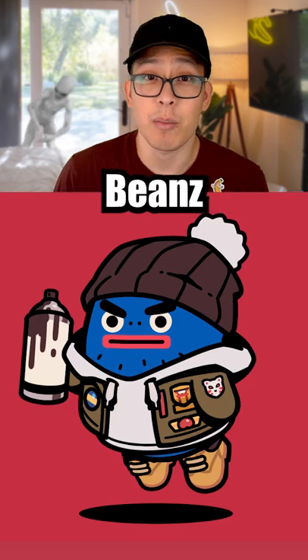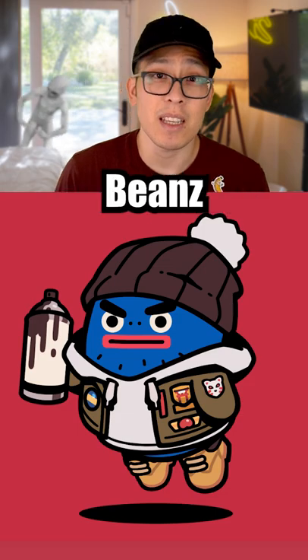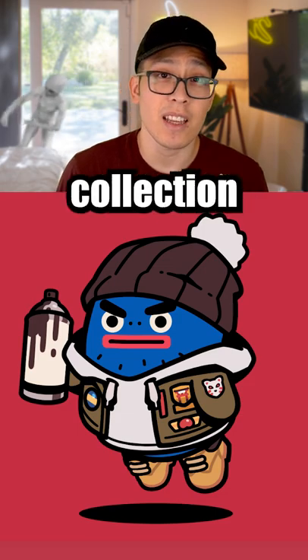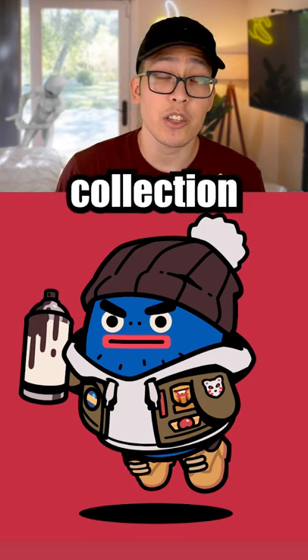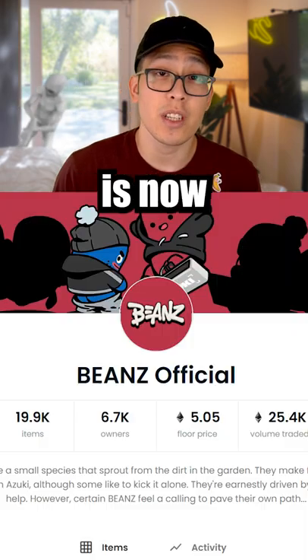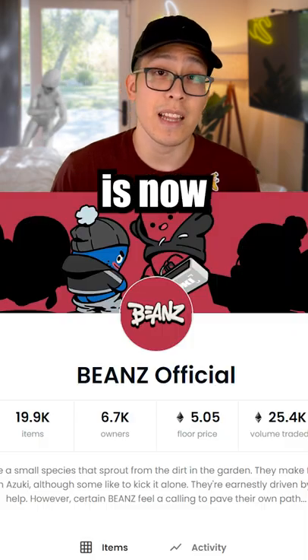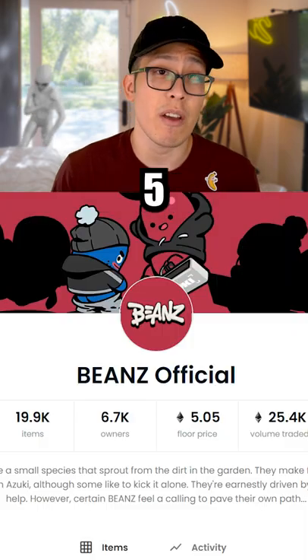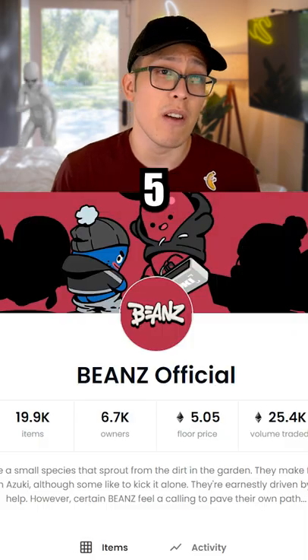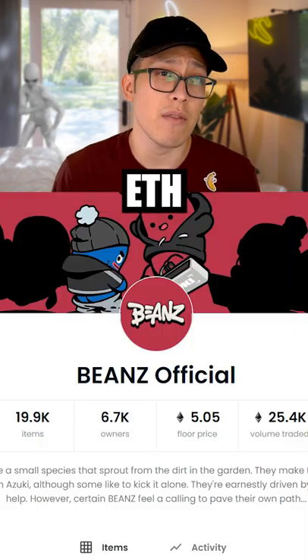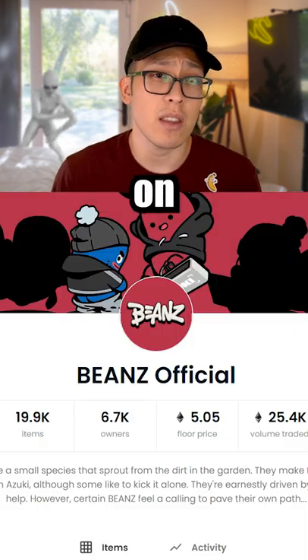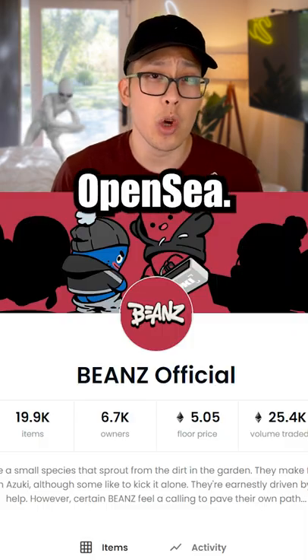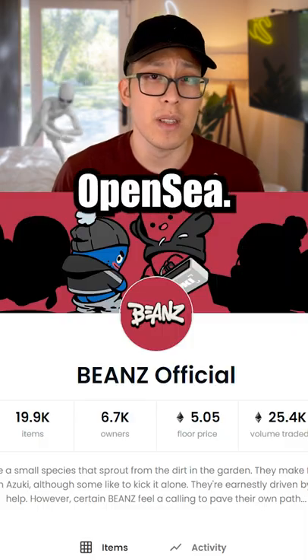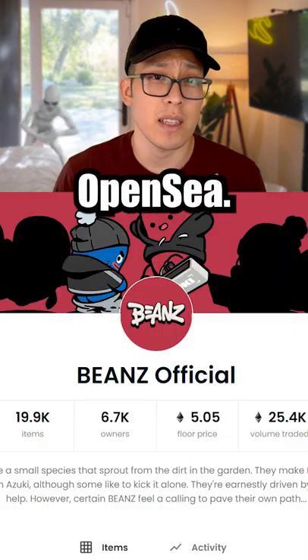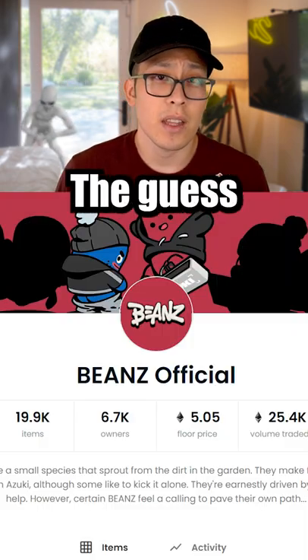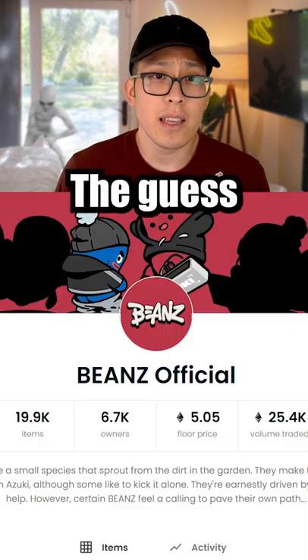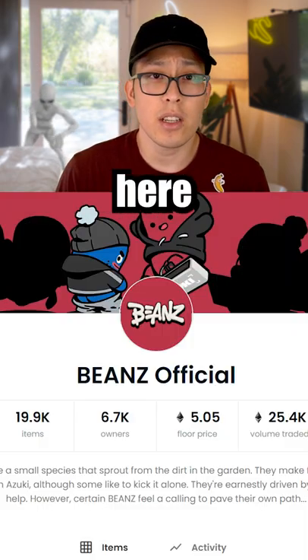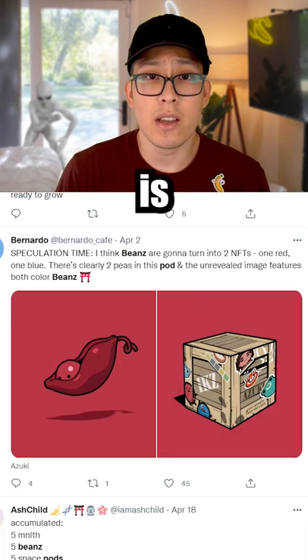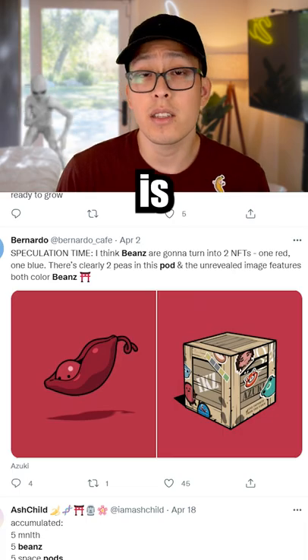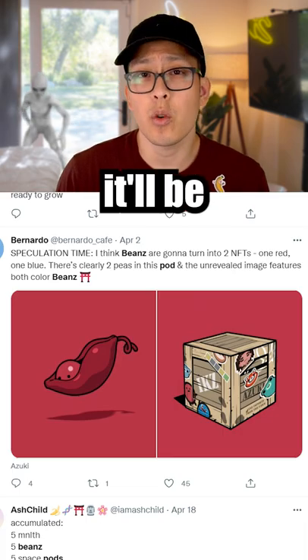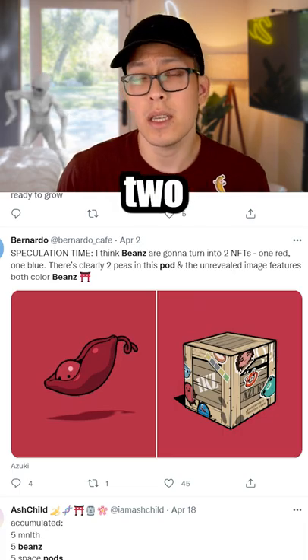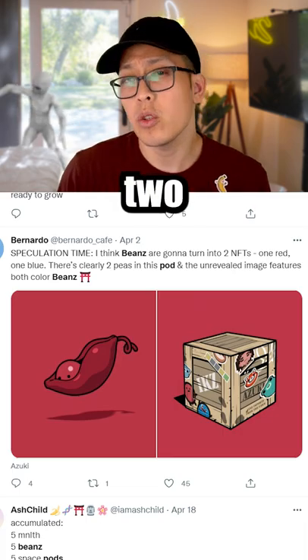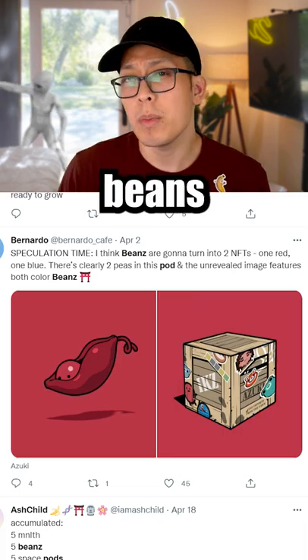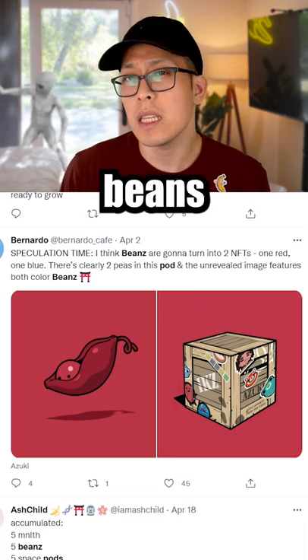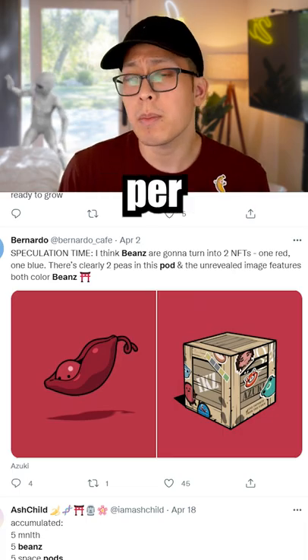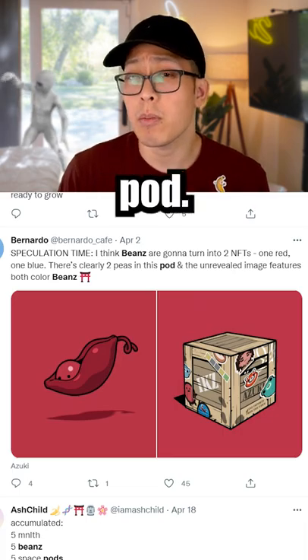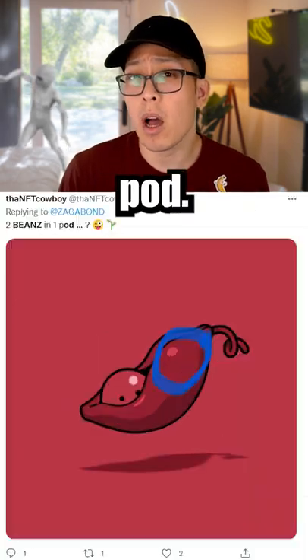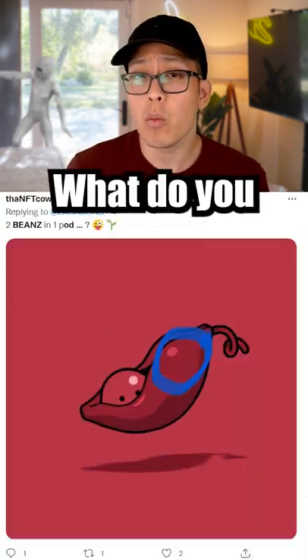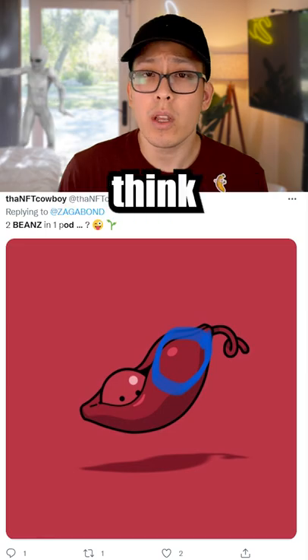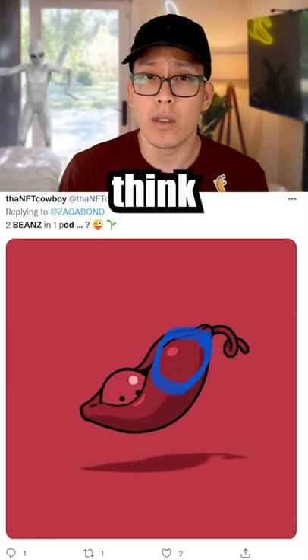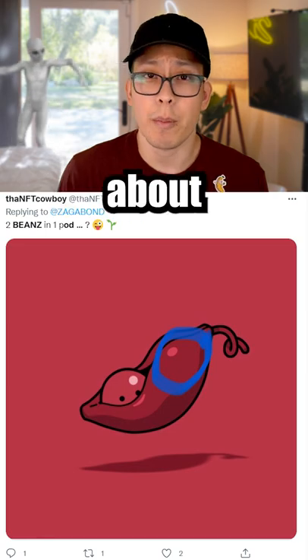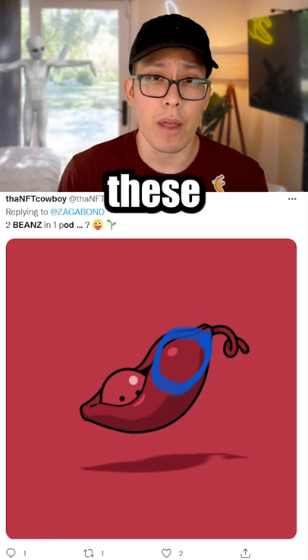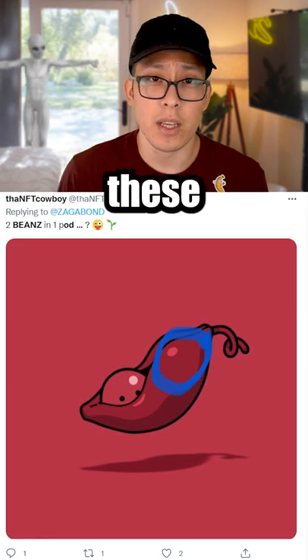The beans collection is now at 5 ETH on OpenSea. The guess here is it'll be two beans per pod. What do you think about these?